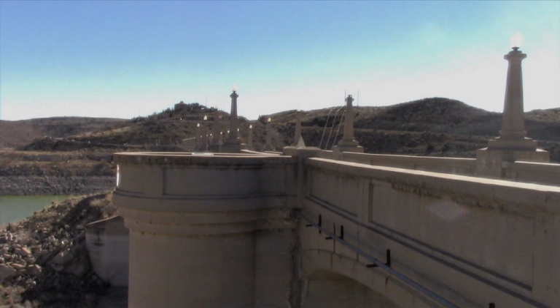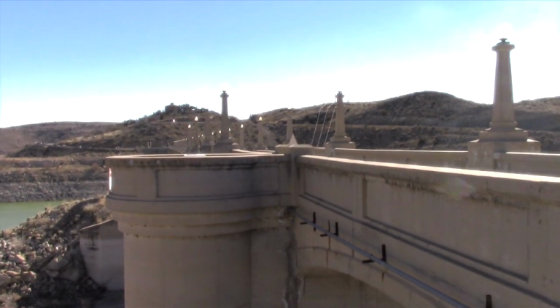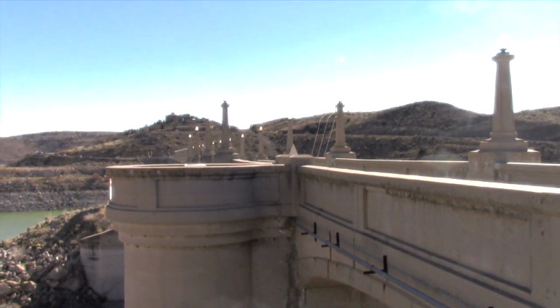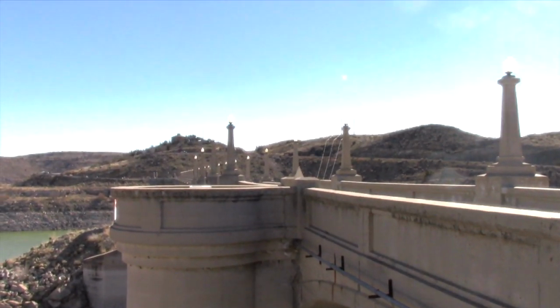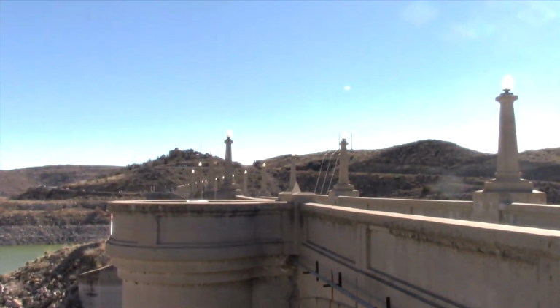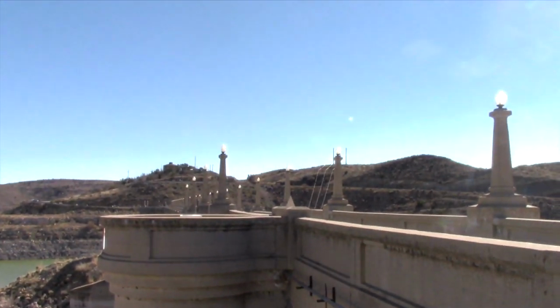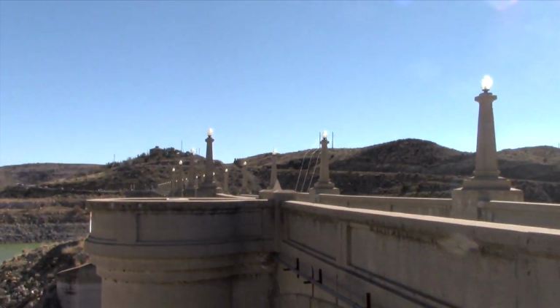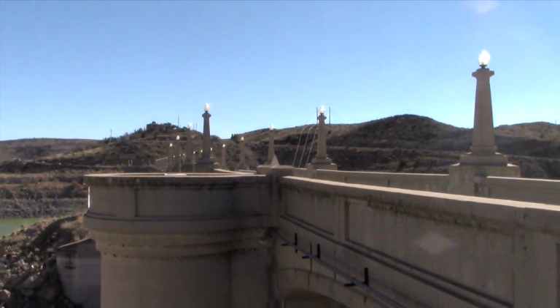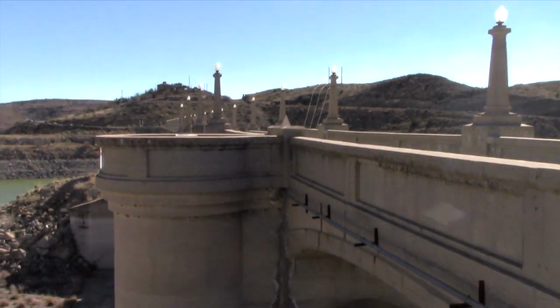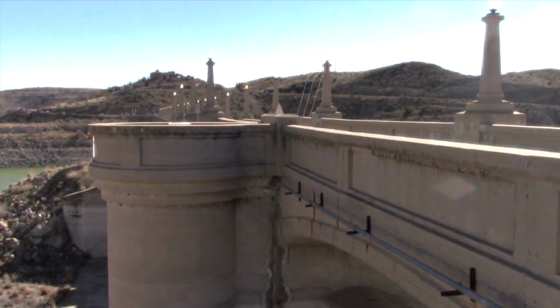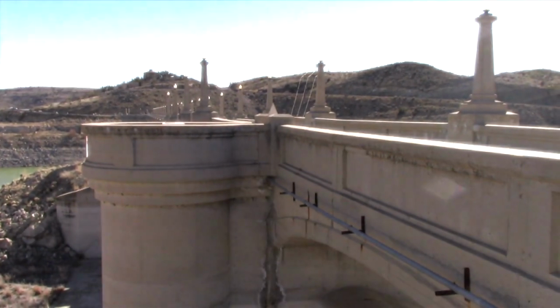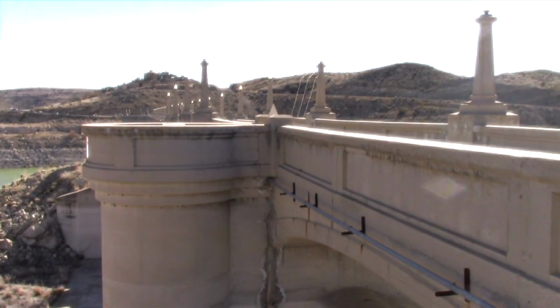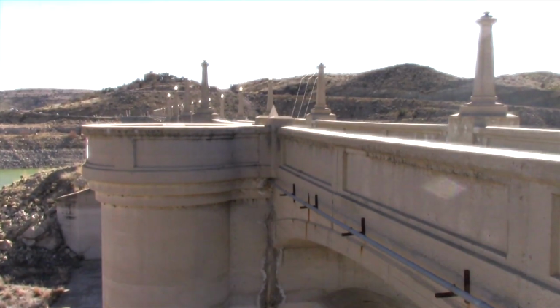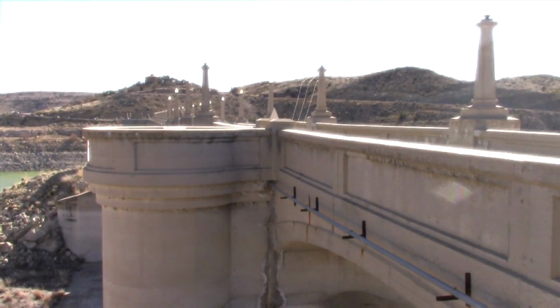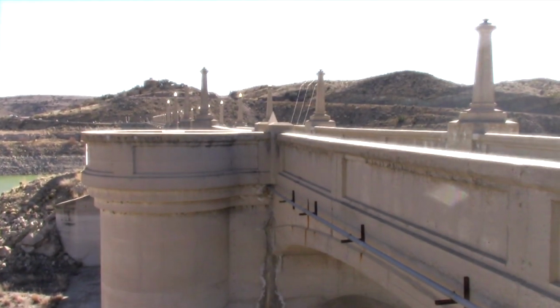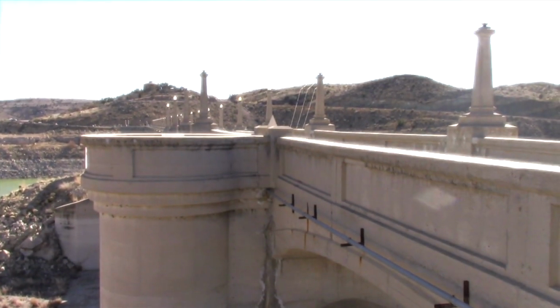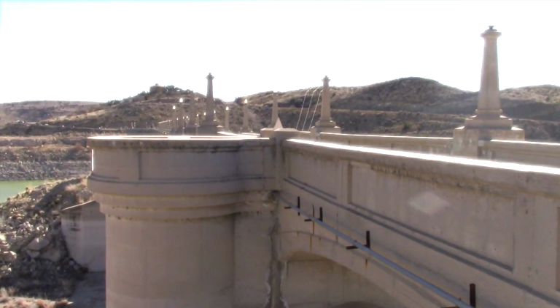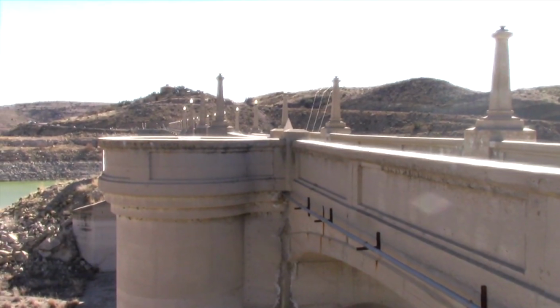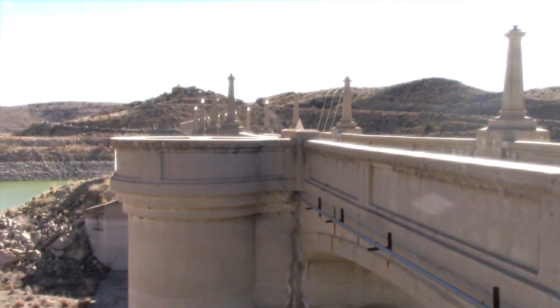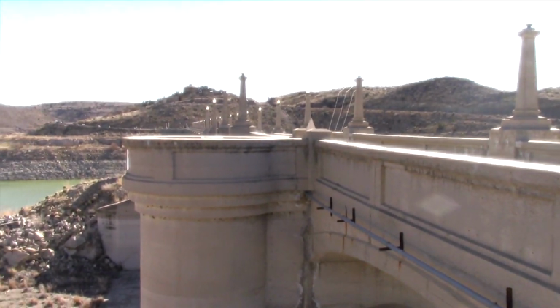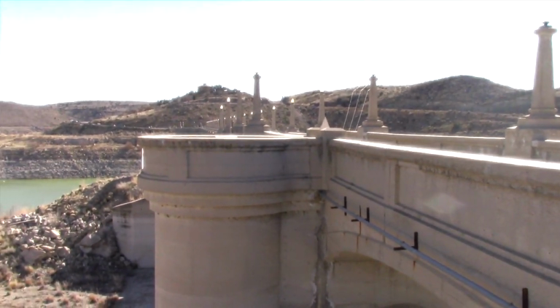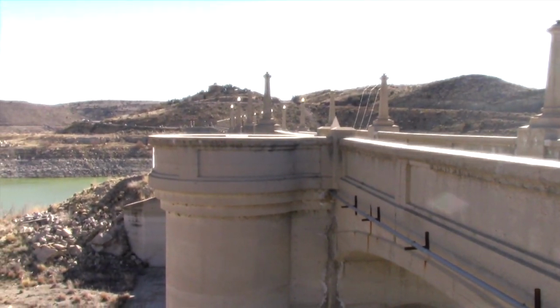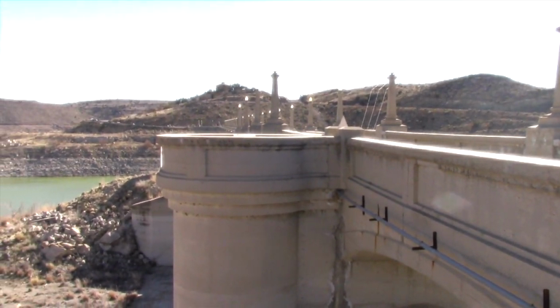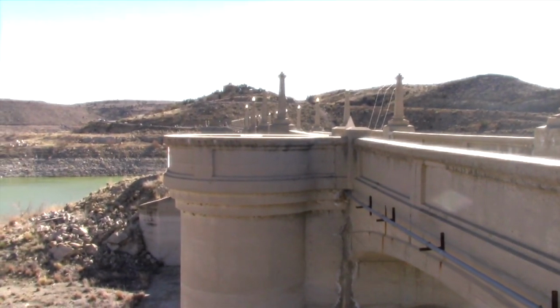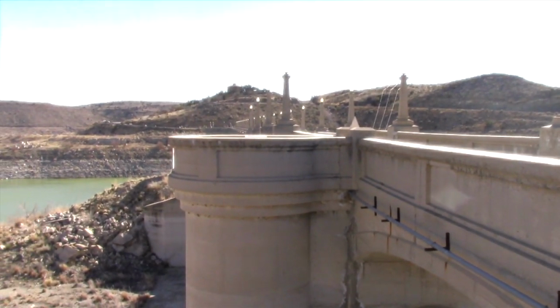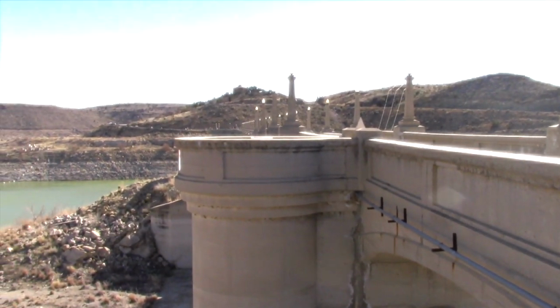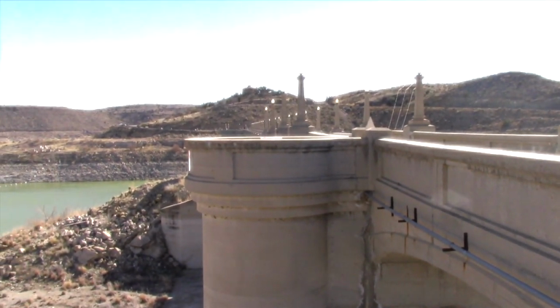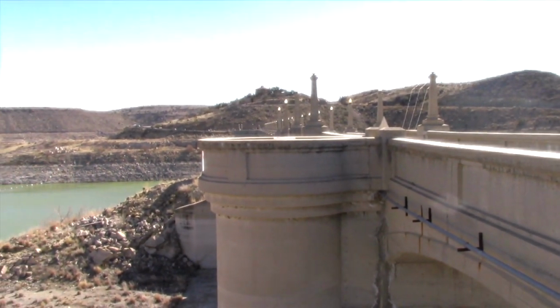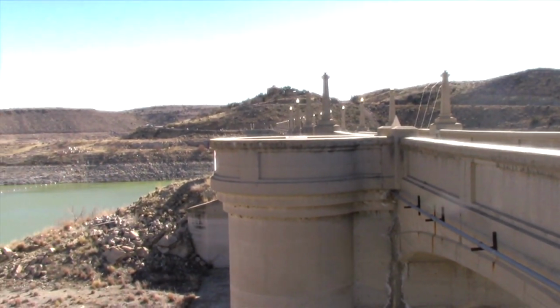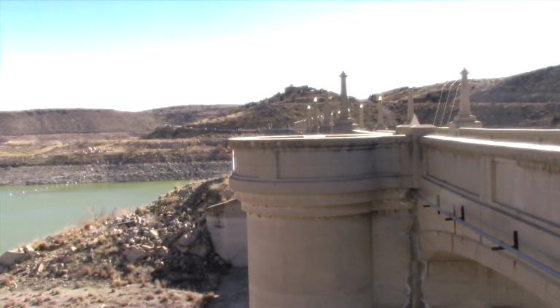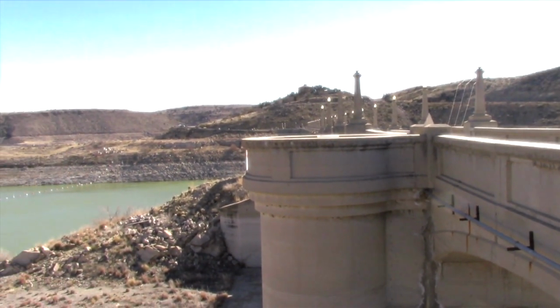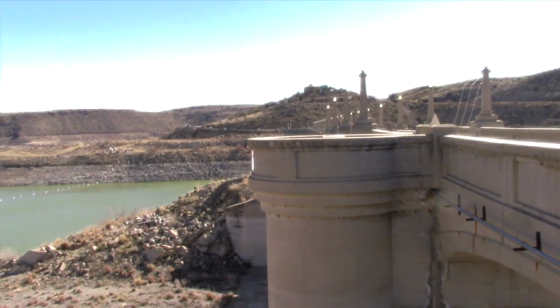The Elephant Butte Dam marked its 100th anniversary in October of 2016.